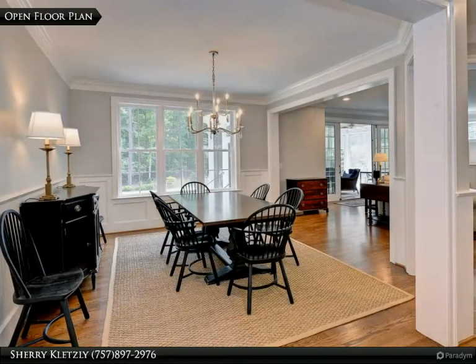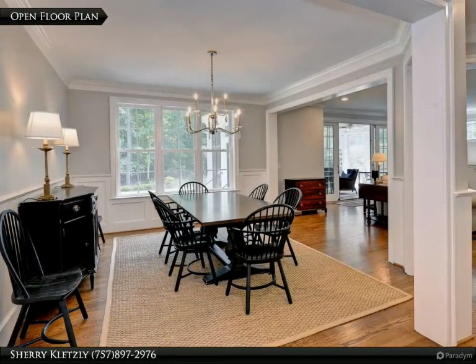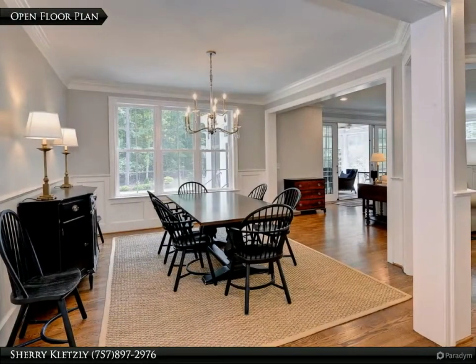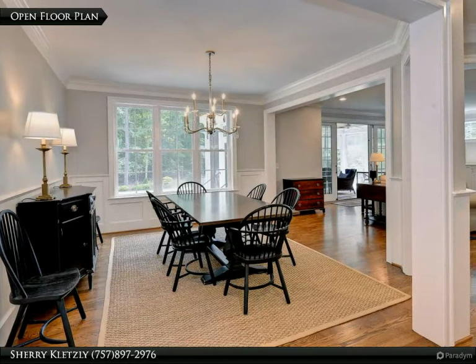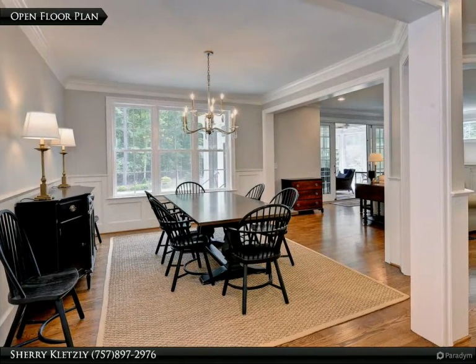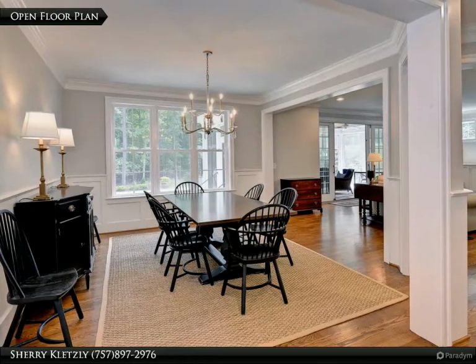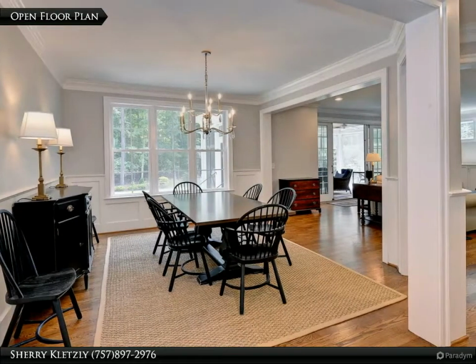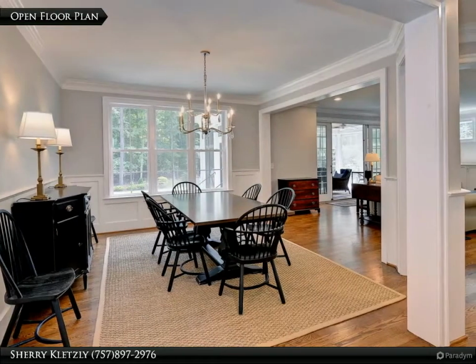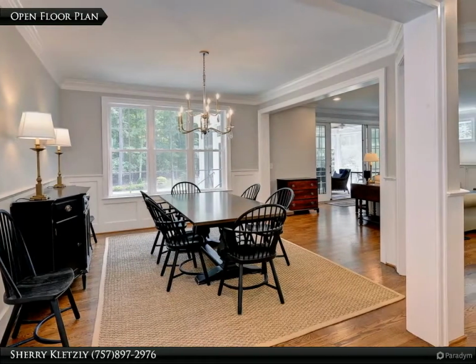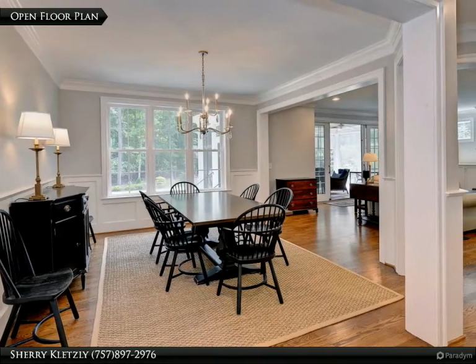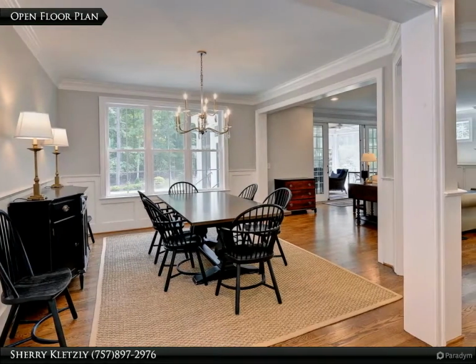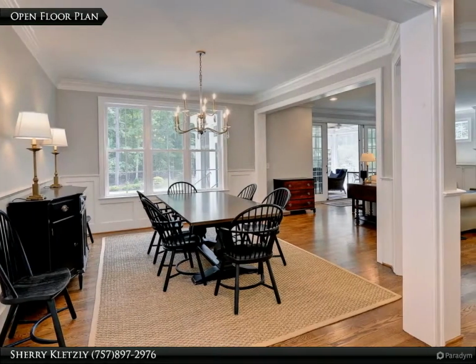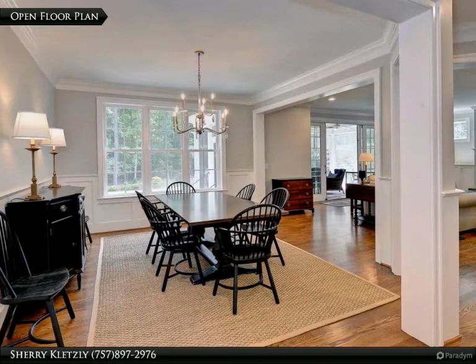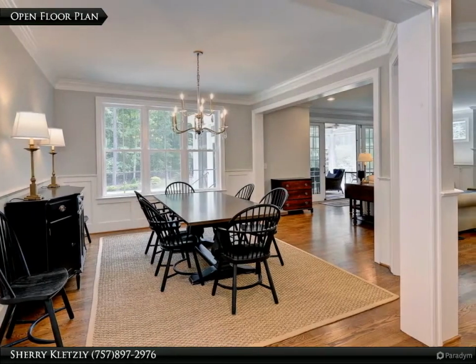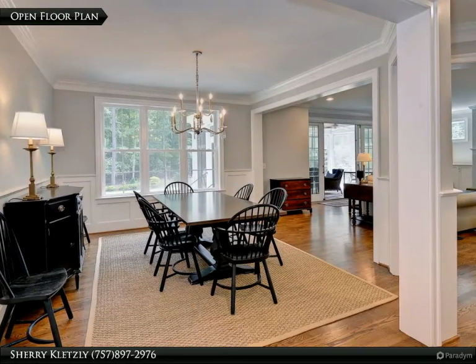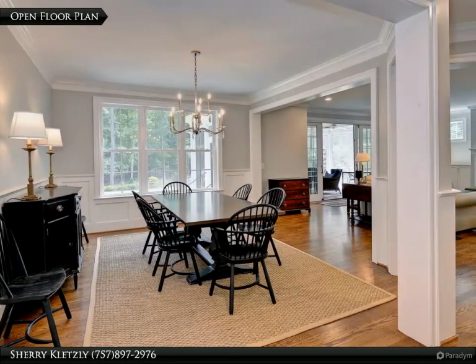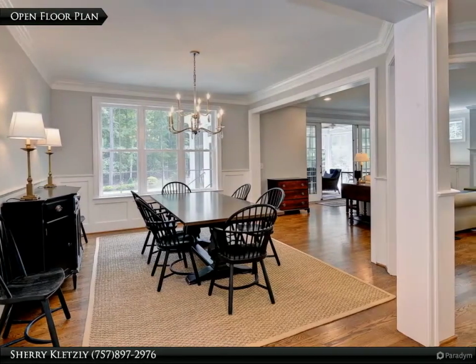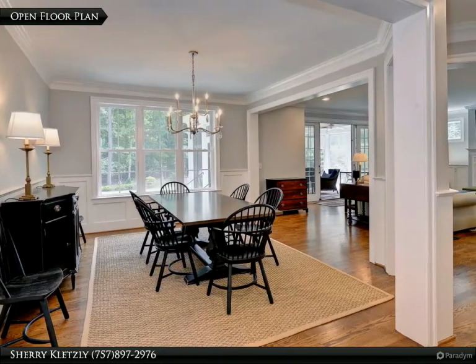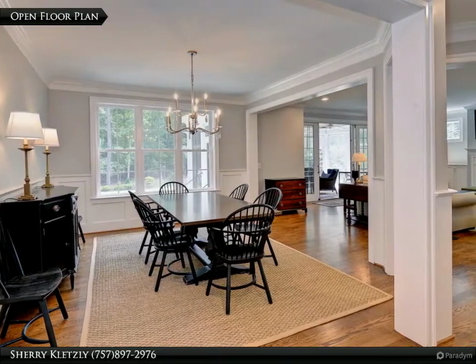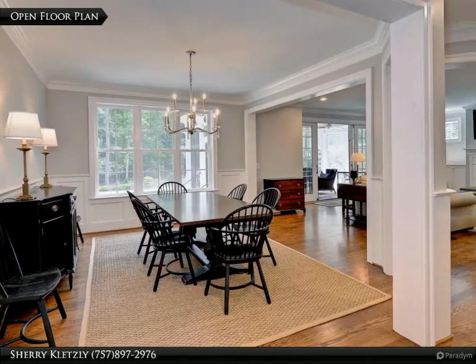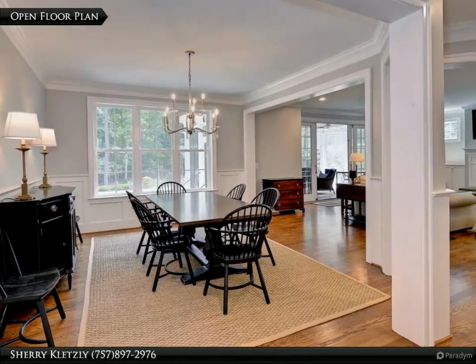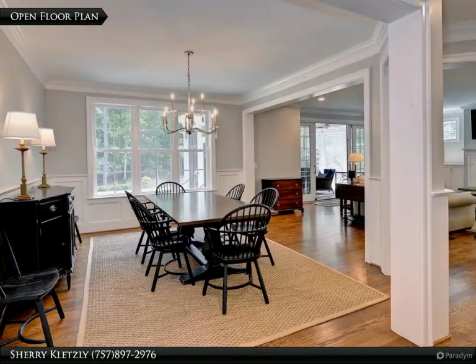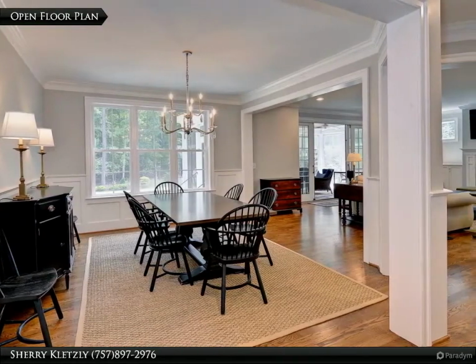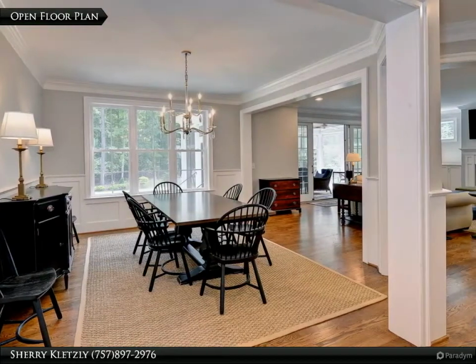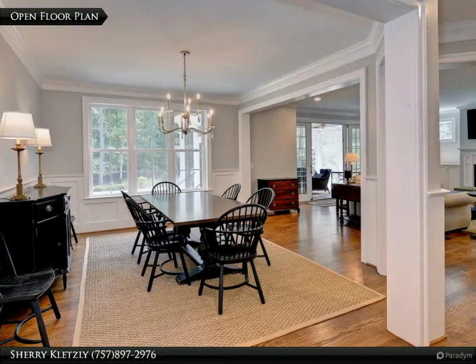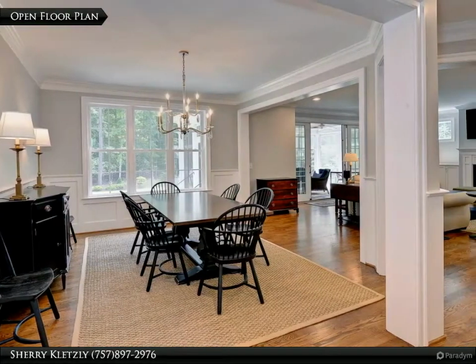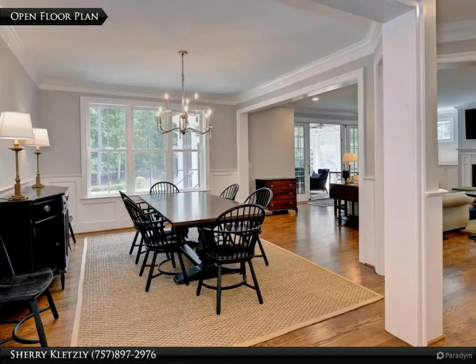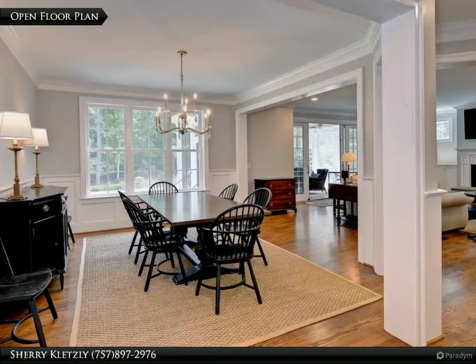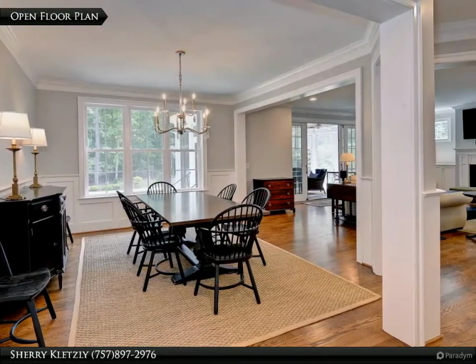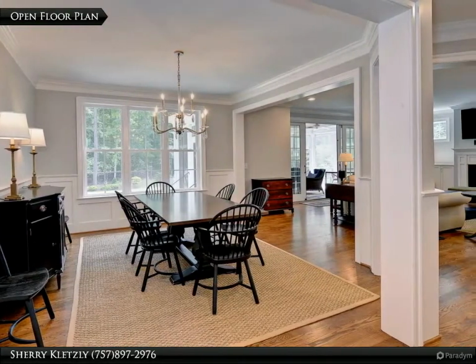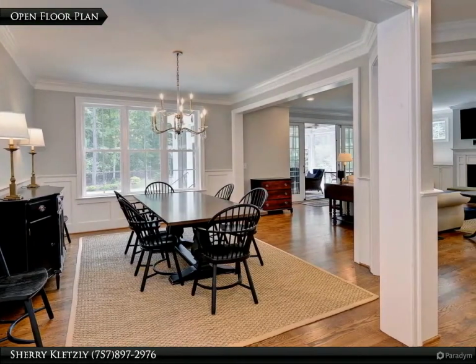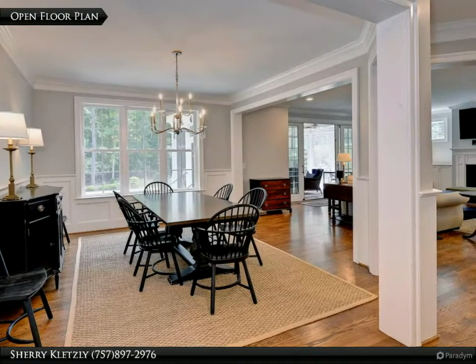This 4-bedroom, 3-and-a-half-bath home has an open concept and is filled with thoughtful details.